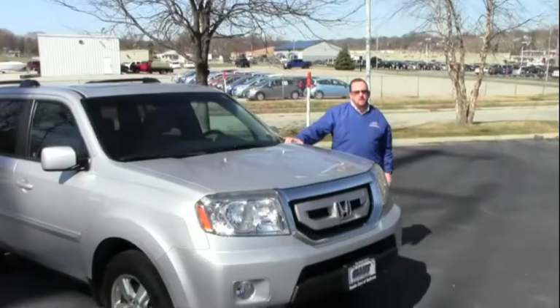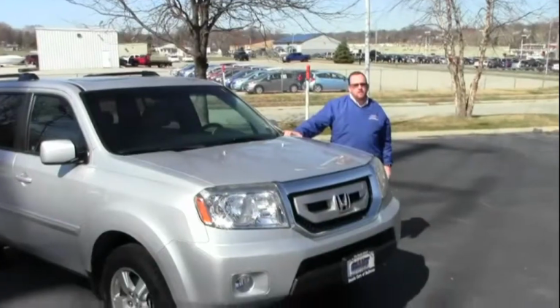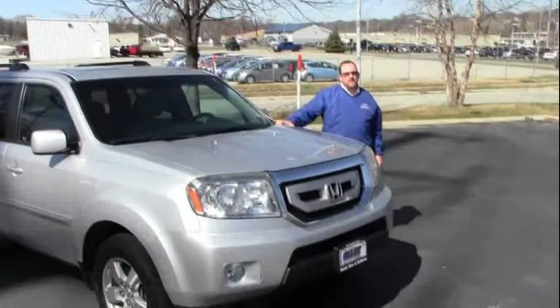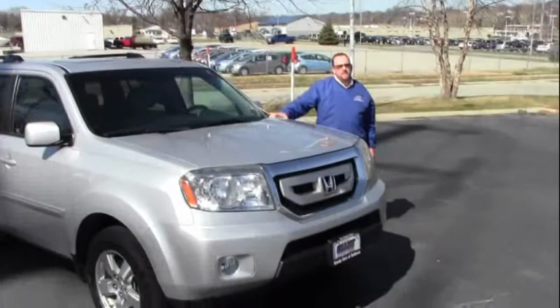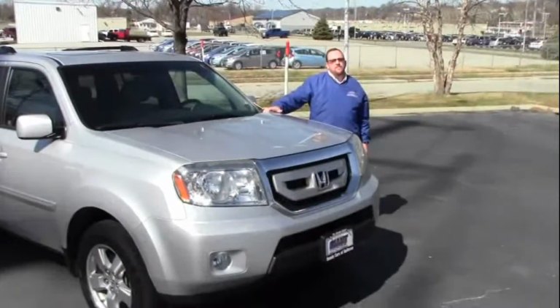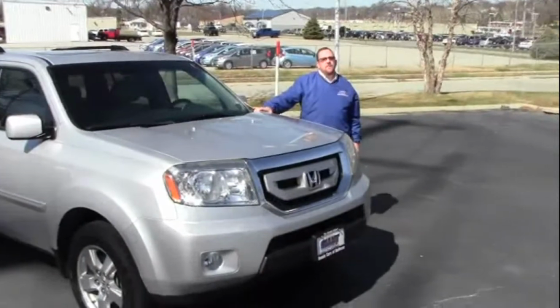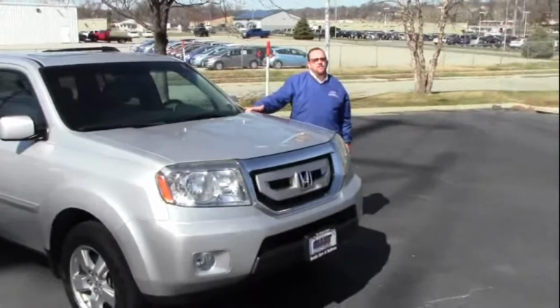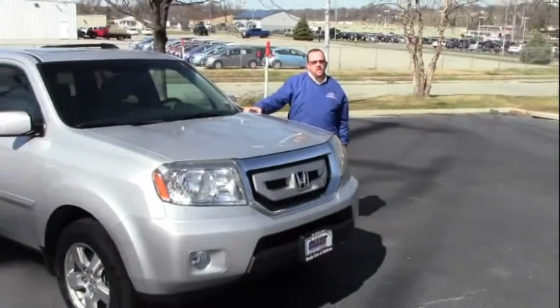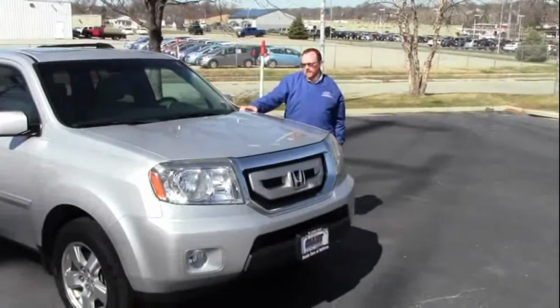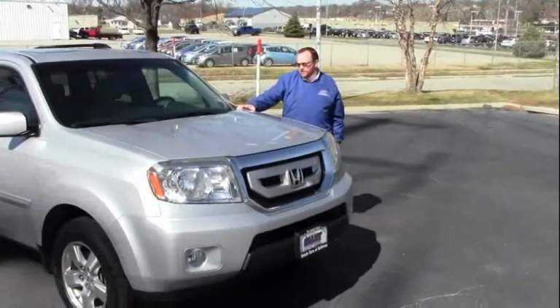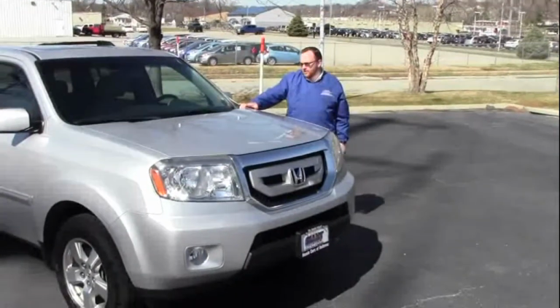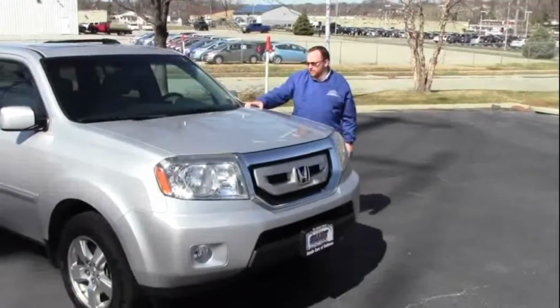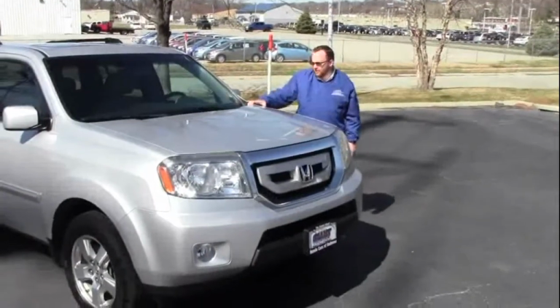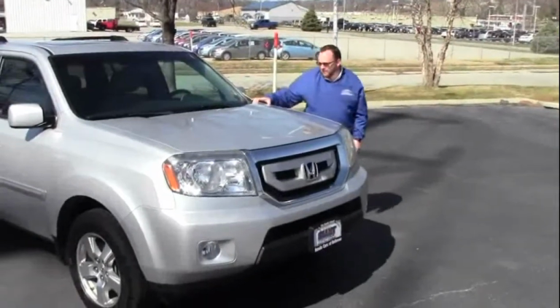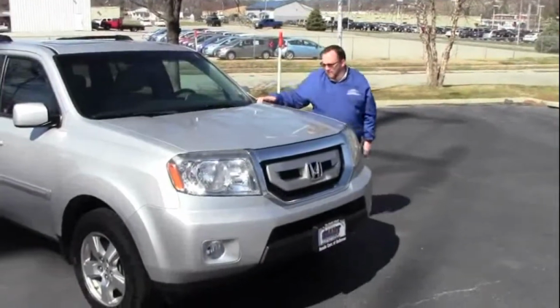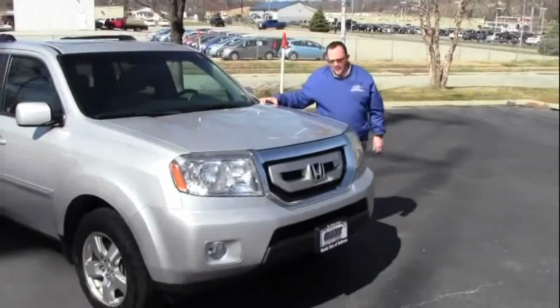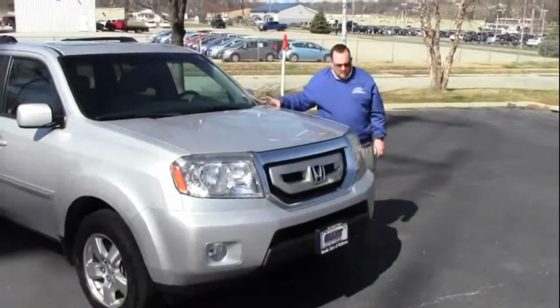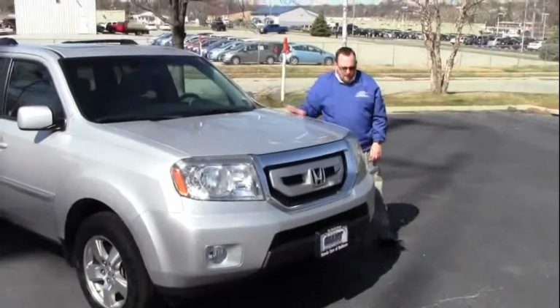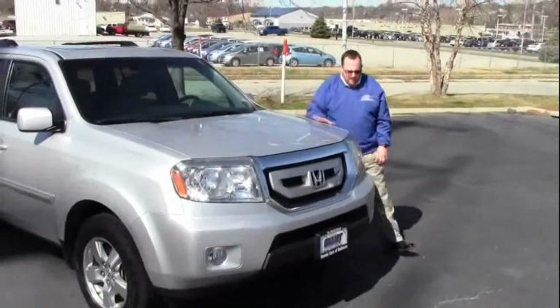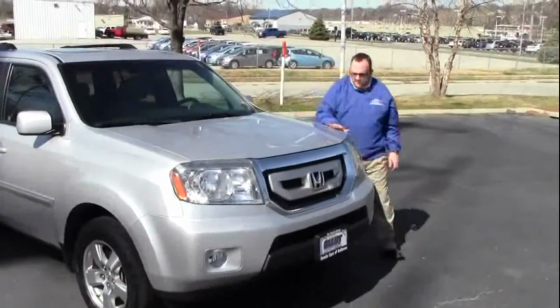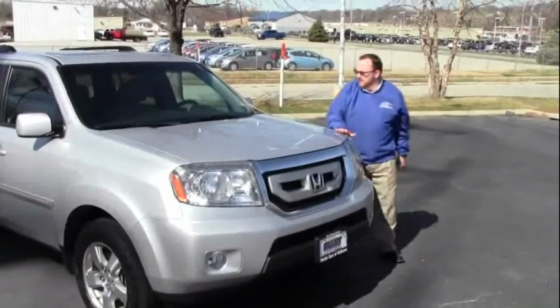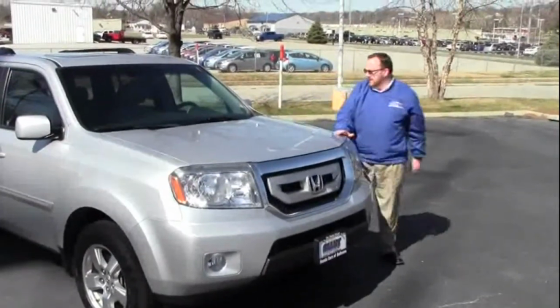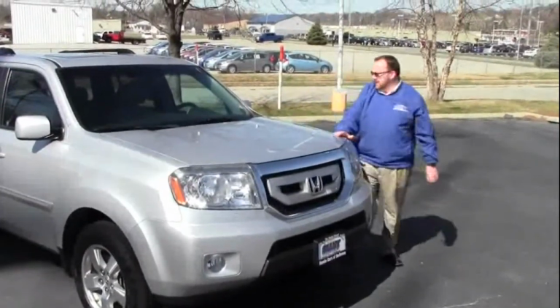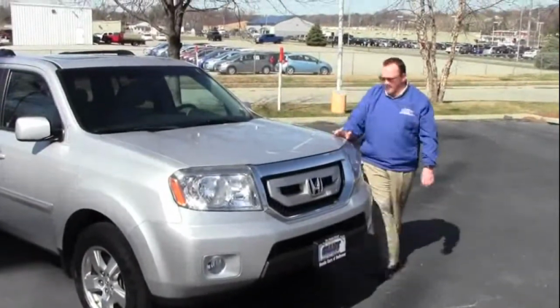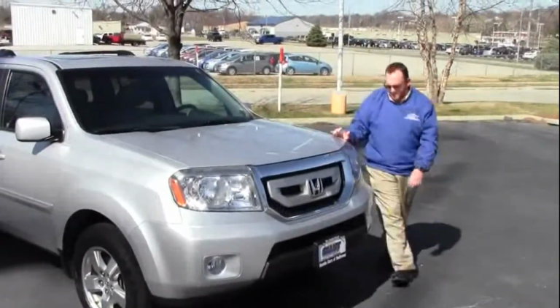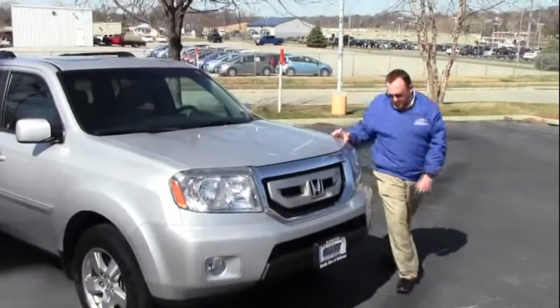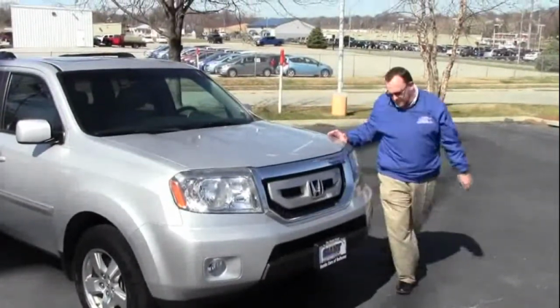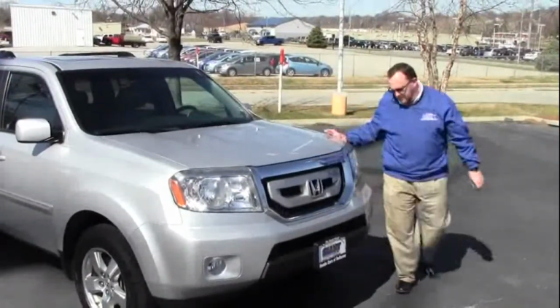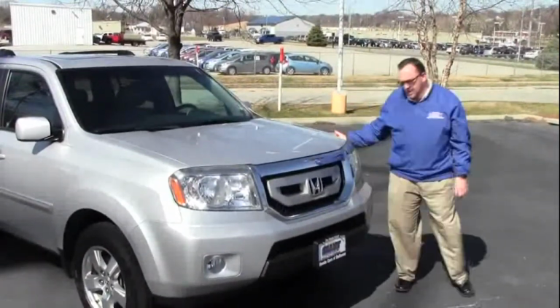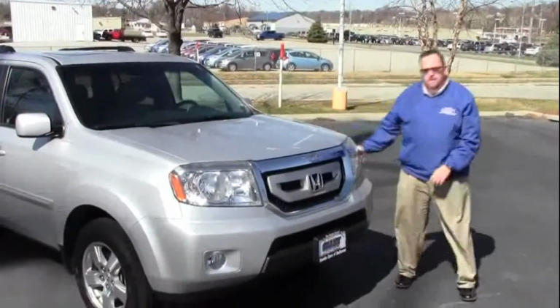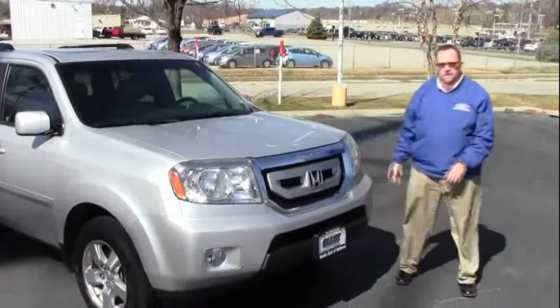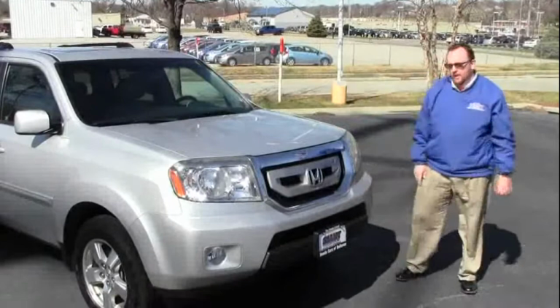Brian Kelly here from the Honda Giant, here to show you this 2009 Honda Pilot EXL model, just came in on trade.